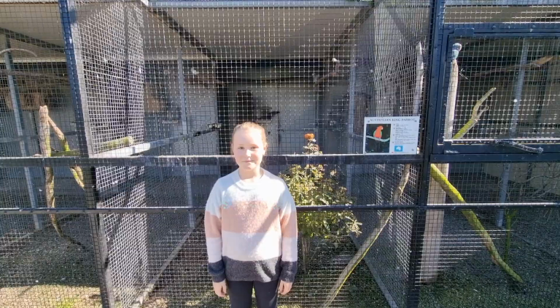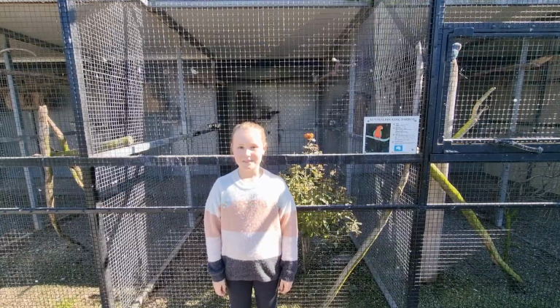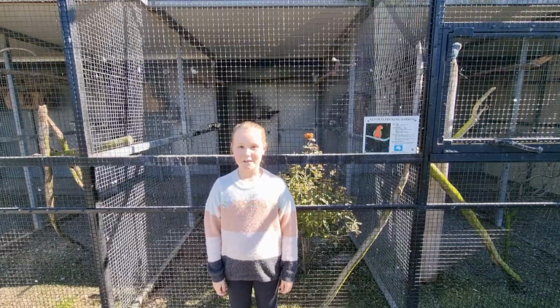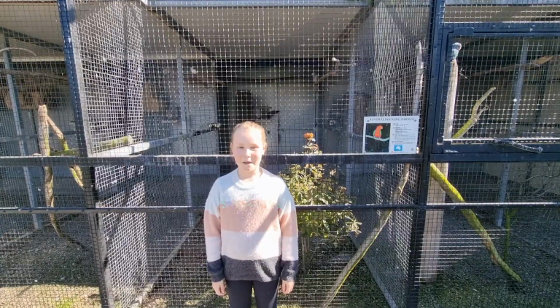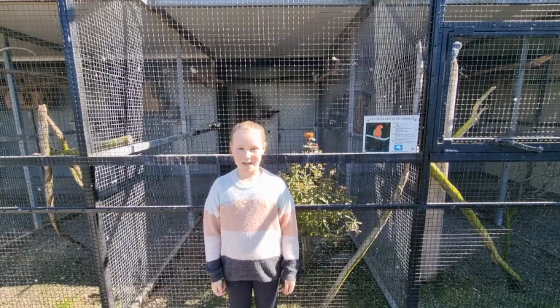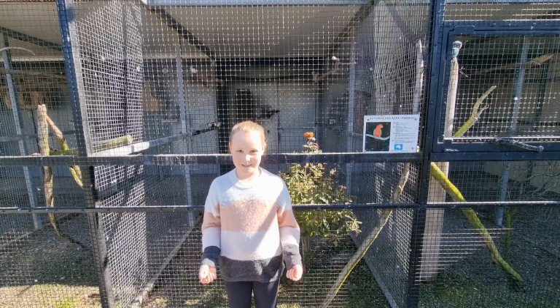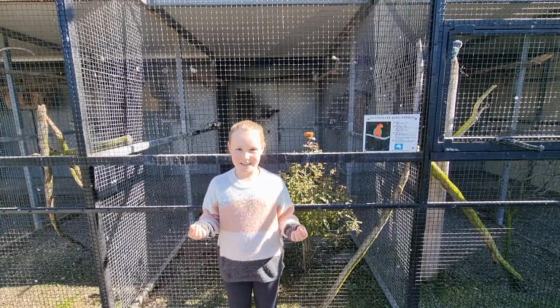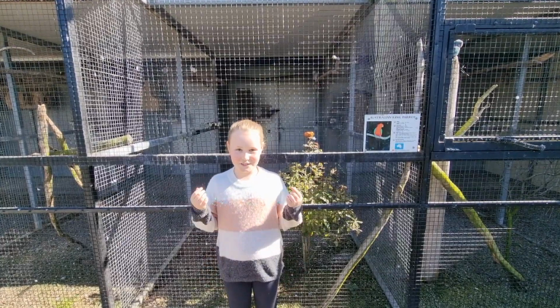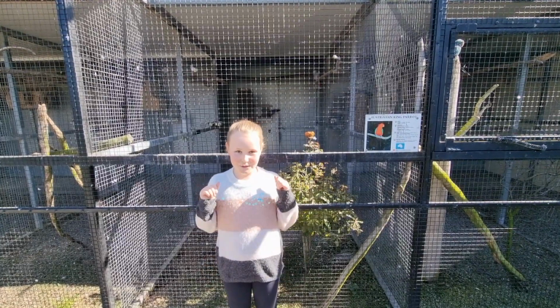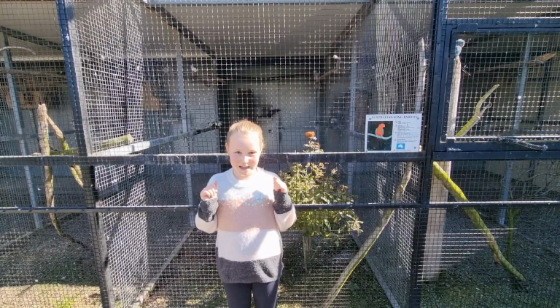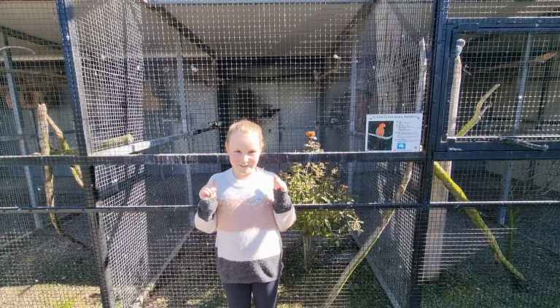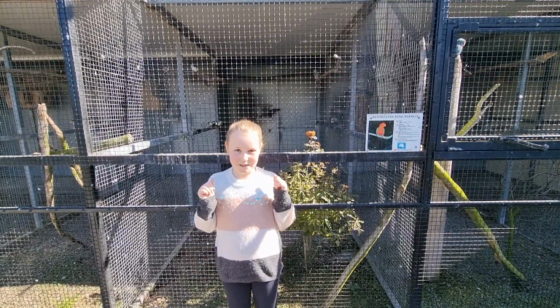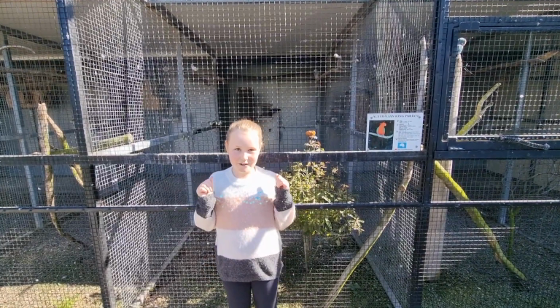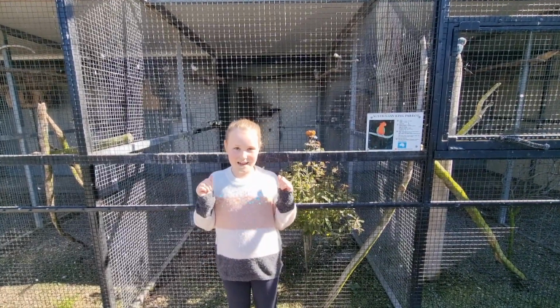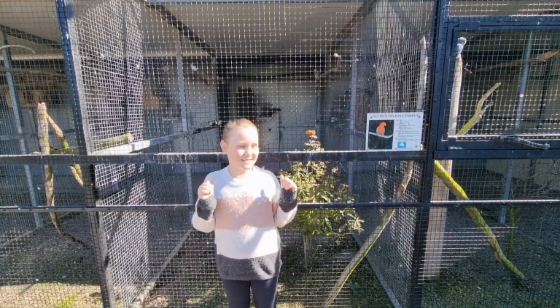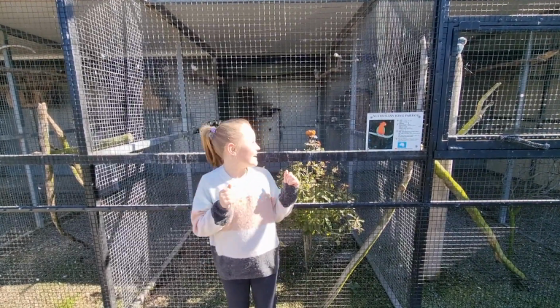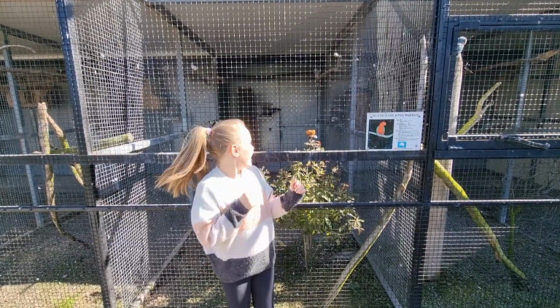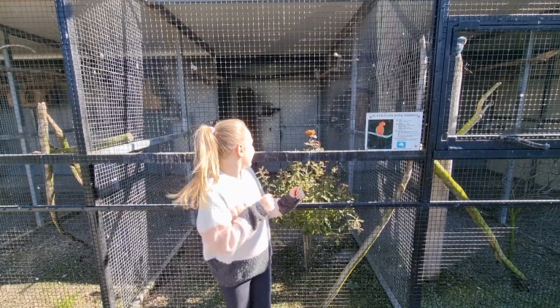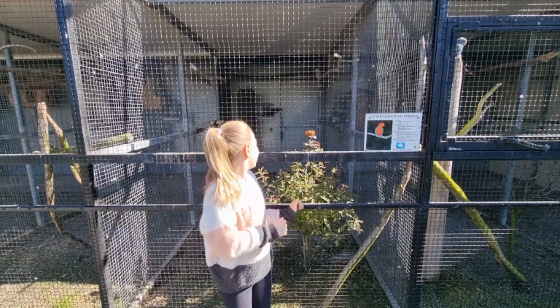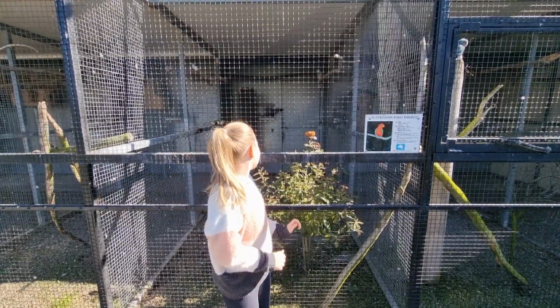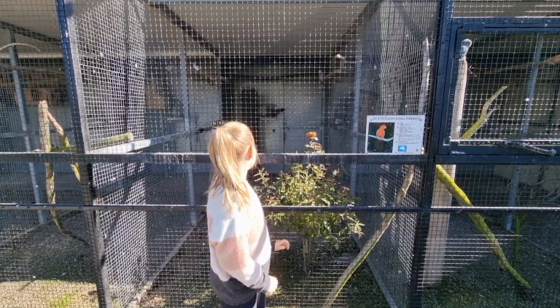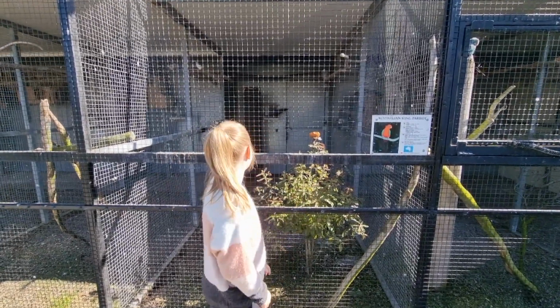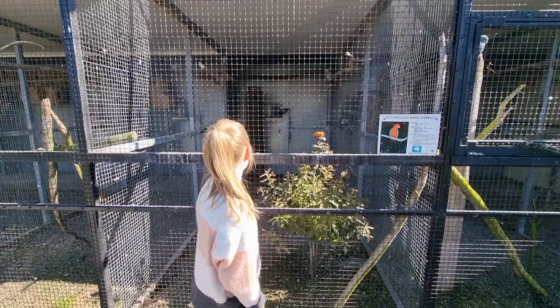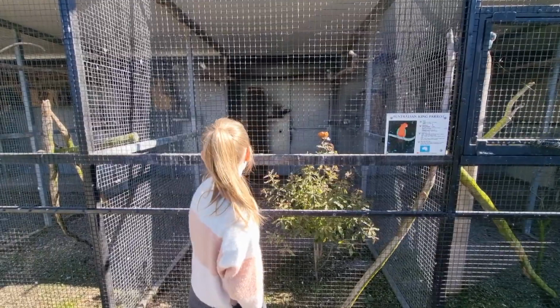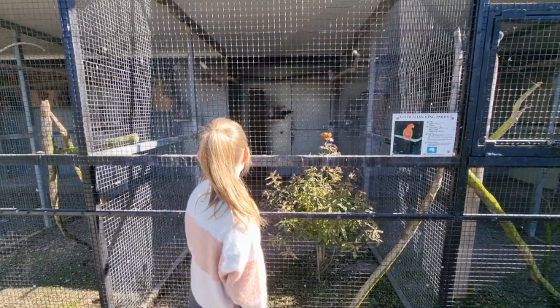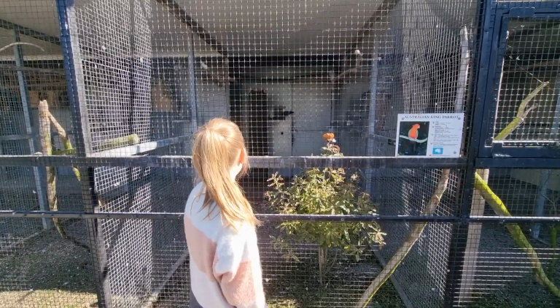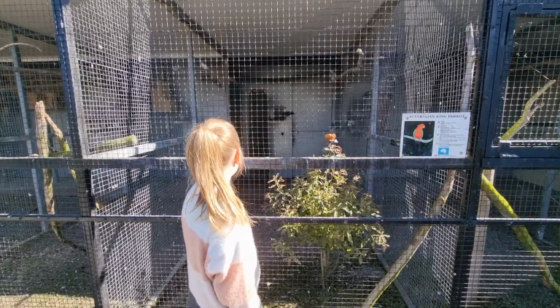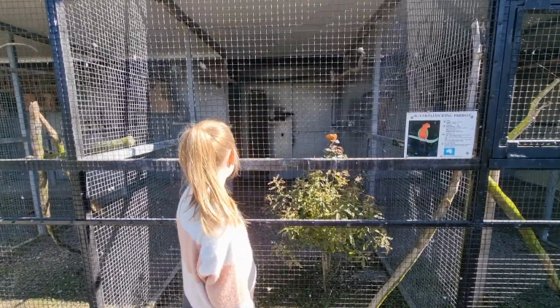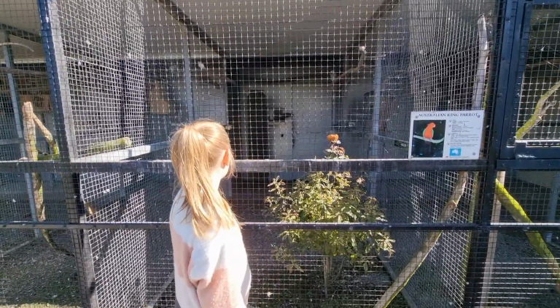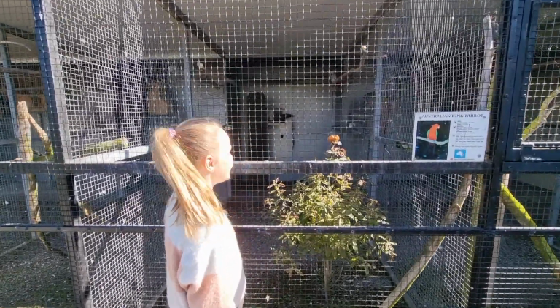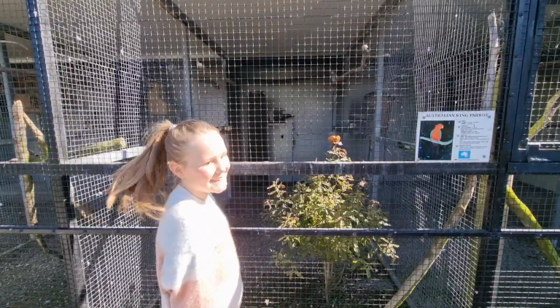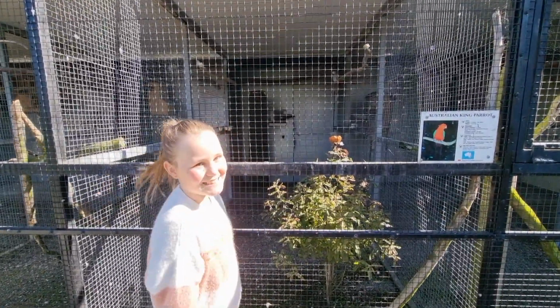So behind me are two African Braves — aren't they gorgeous? You wanna see? One's eating.